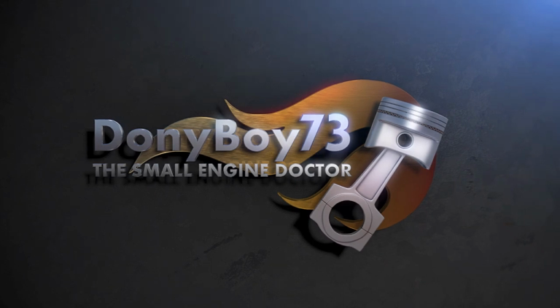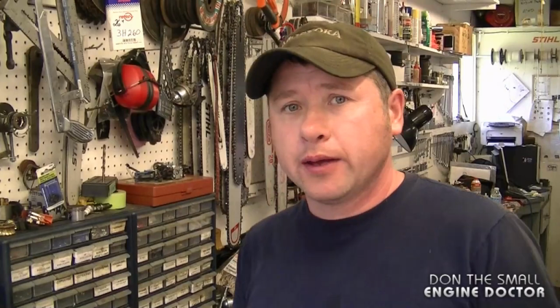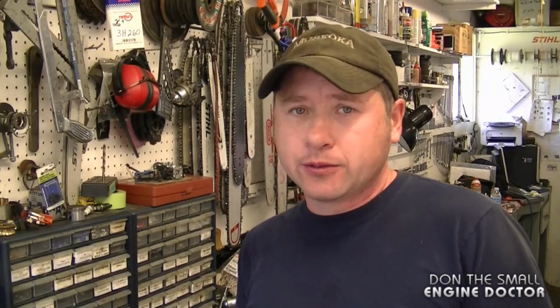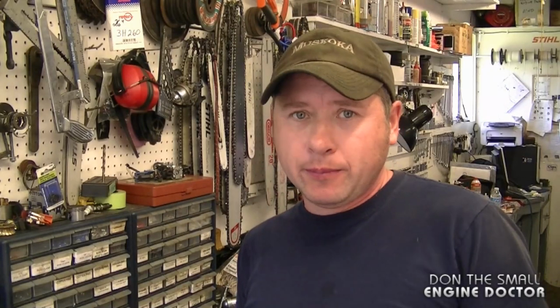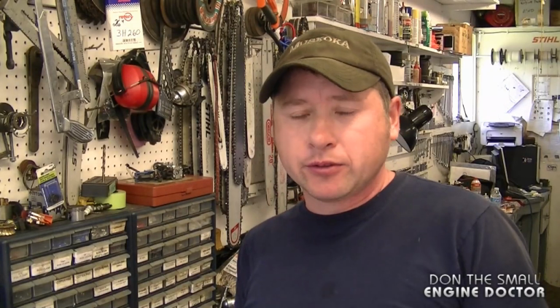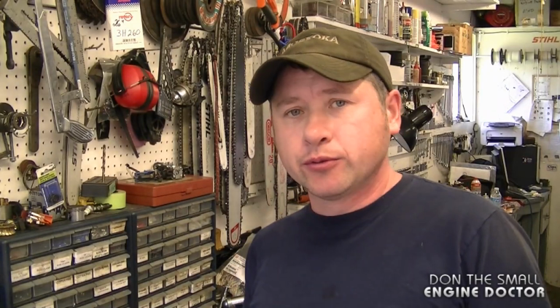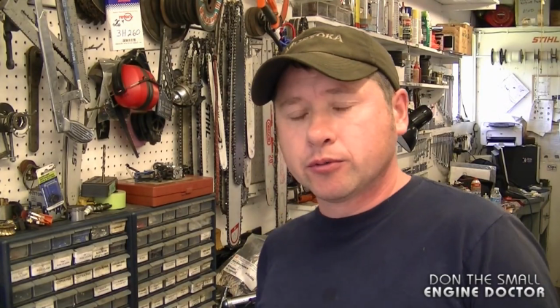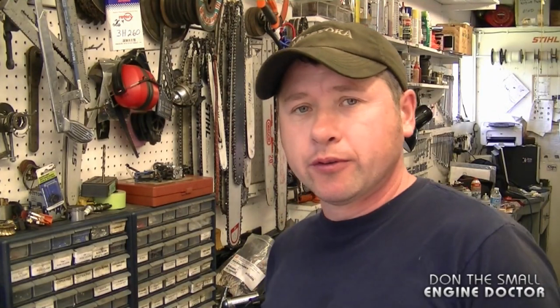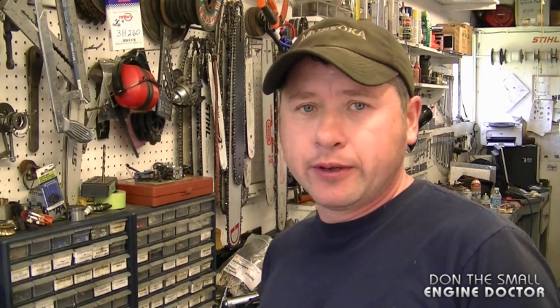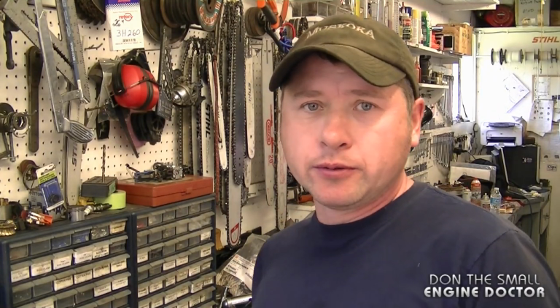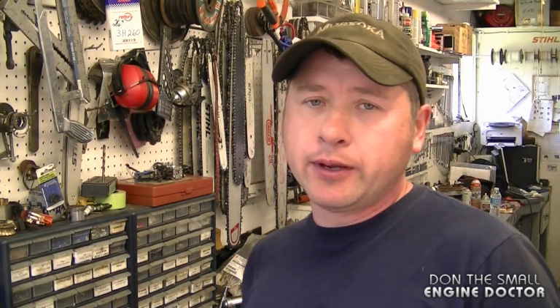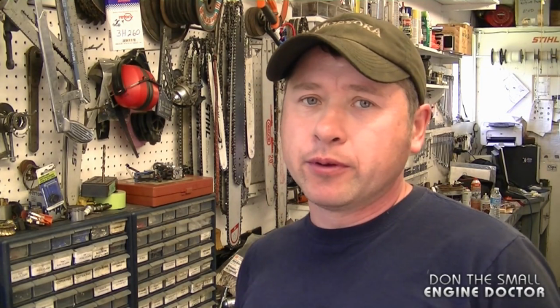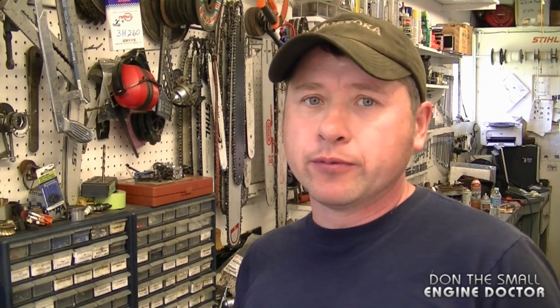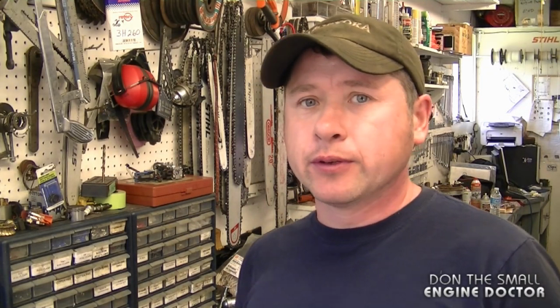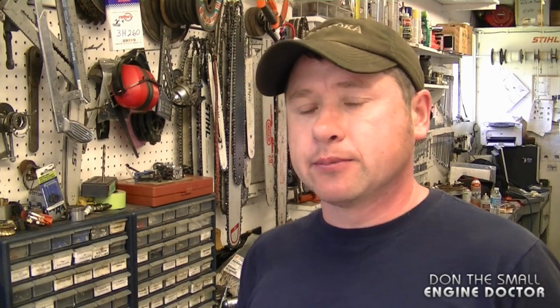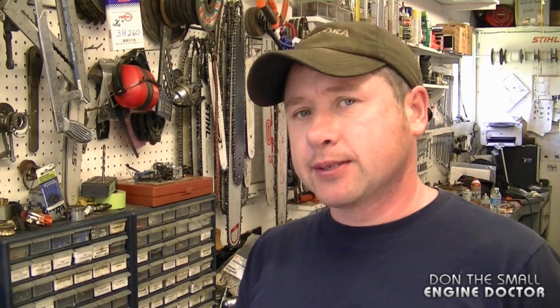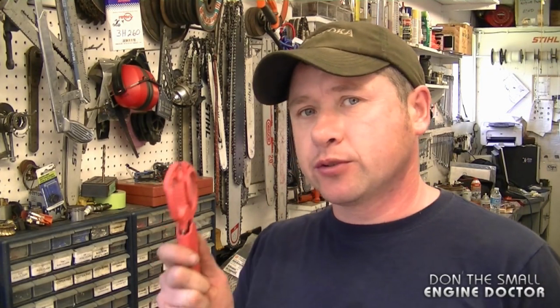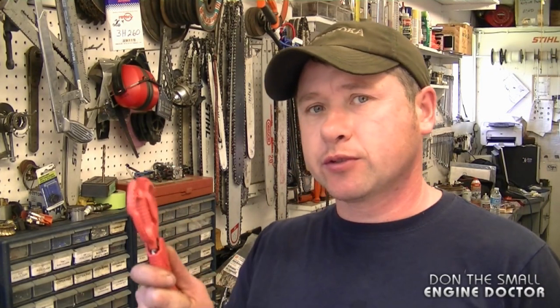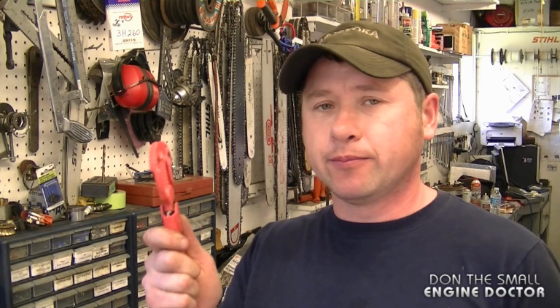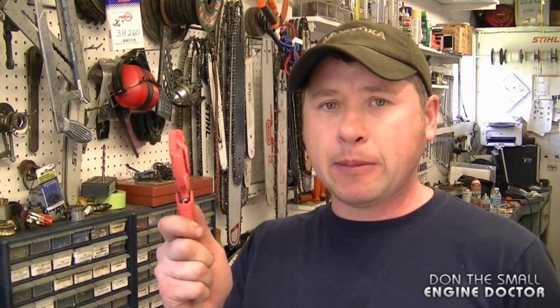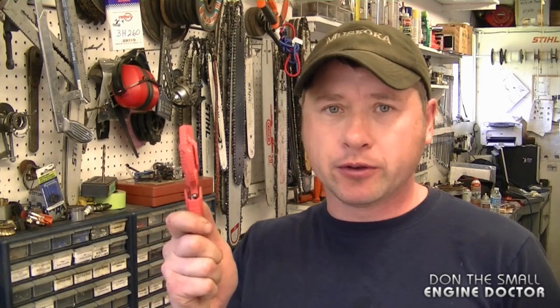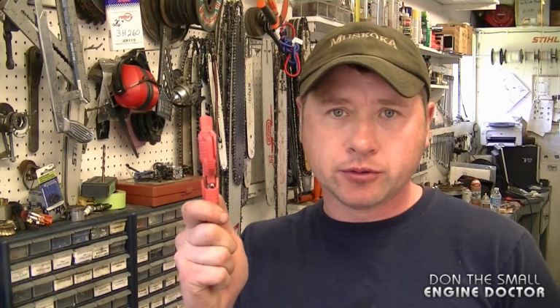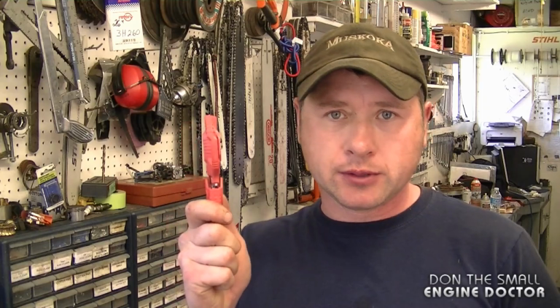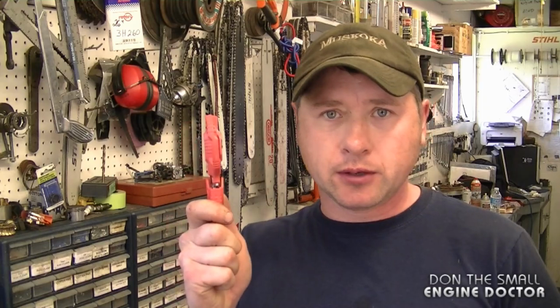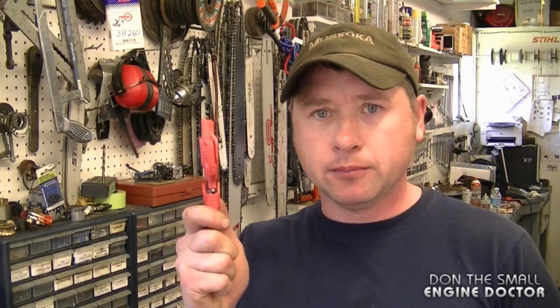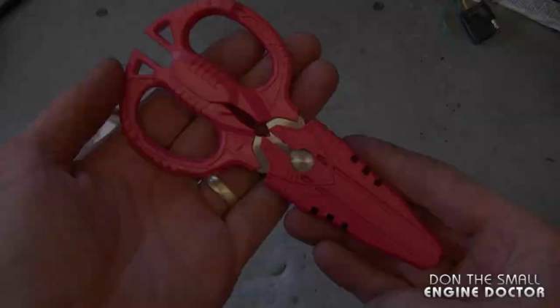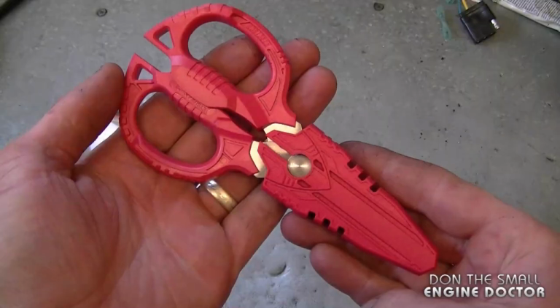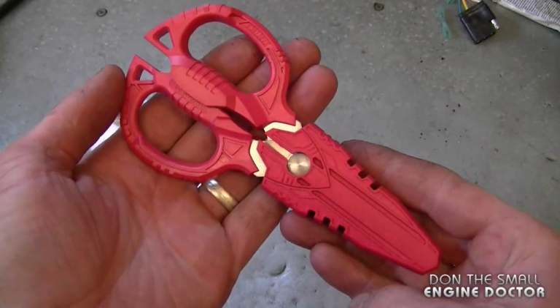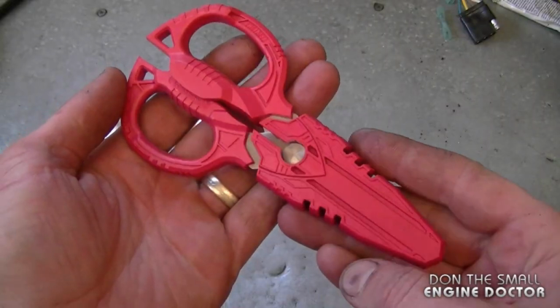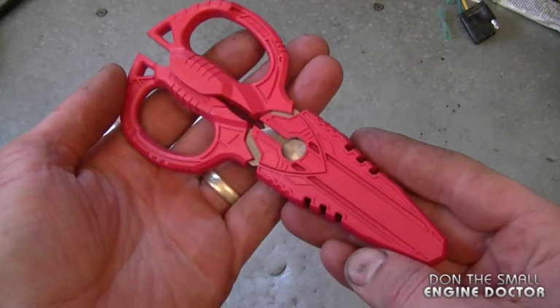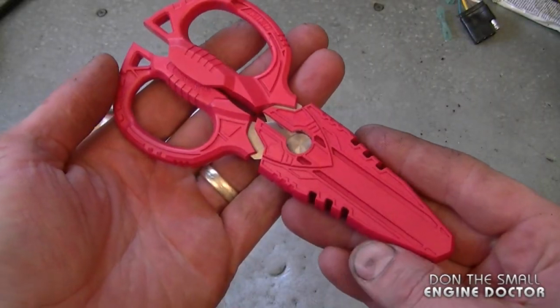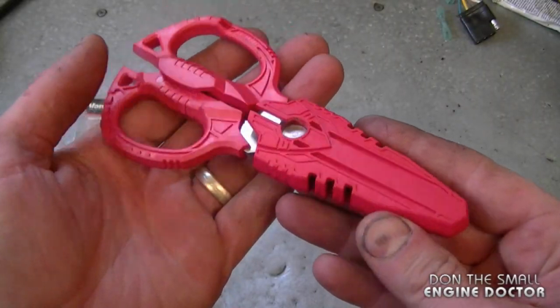Hey guys, welcome back to another tool review video. Today I'll be reviewing some scissors from VampireTools.com, and here they are up close.